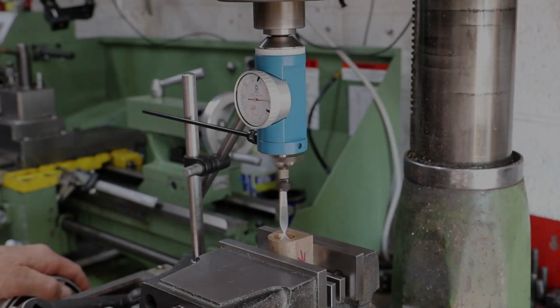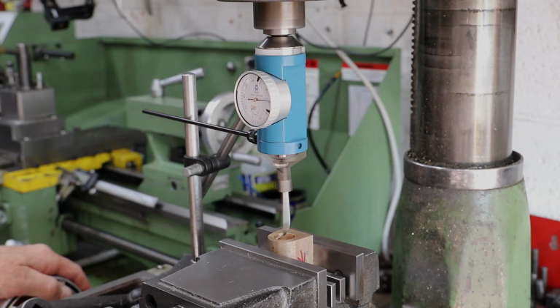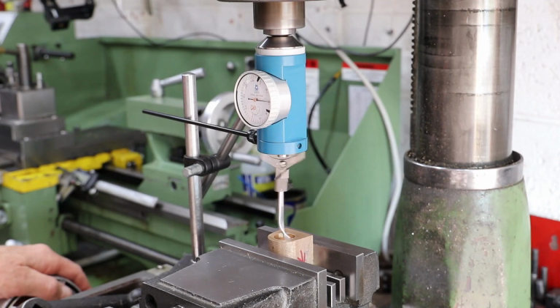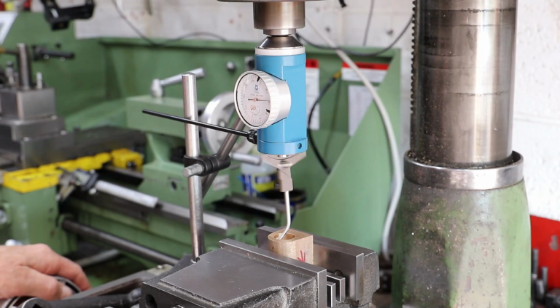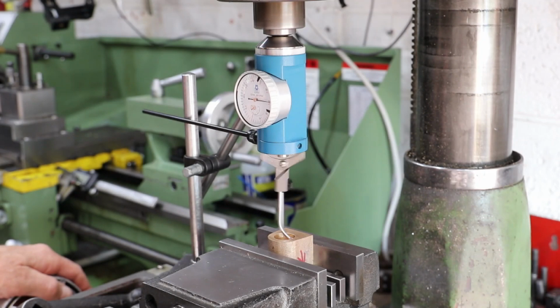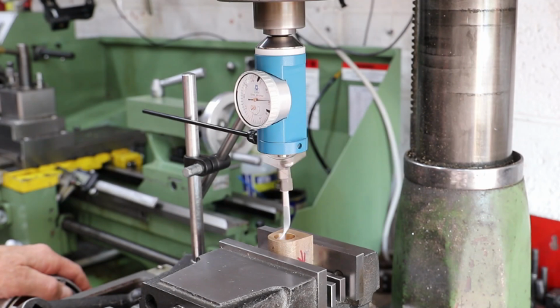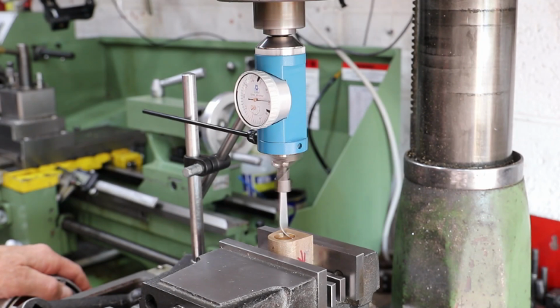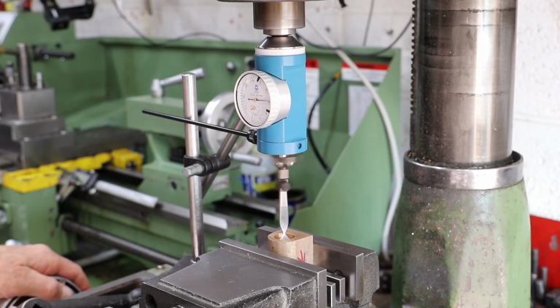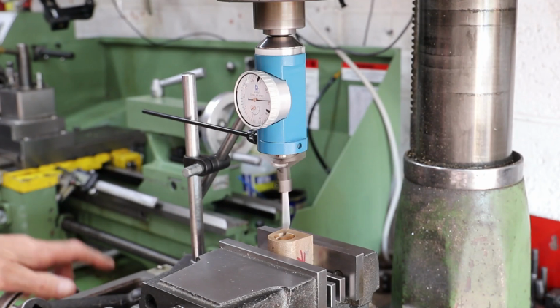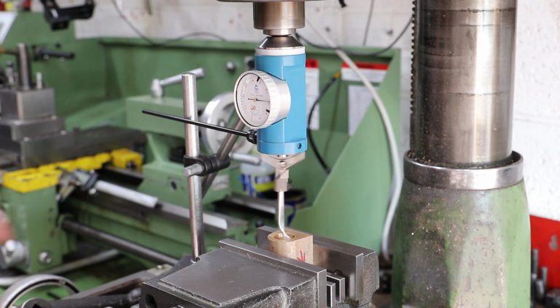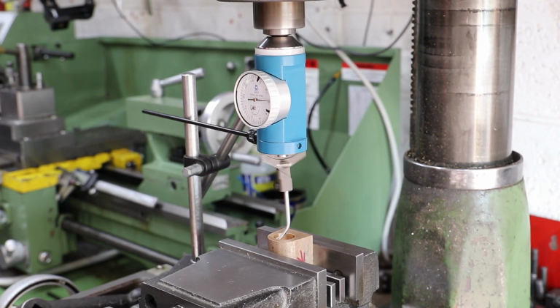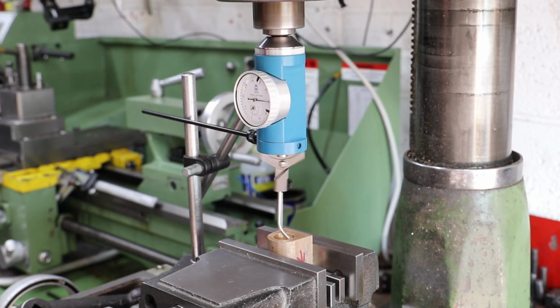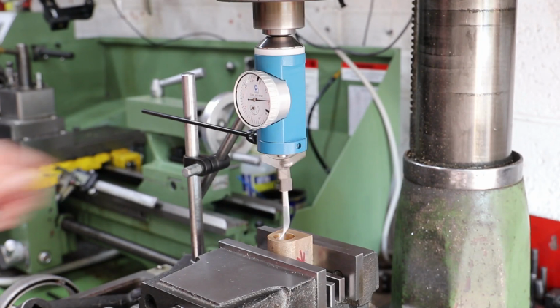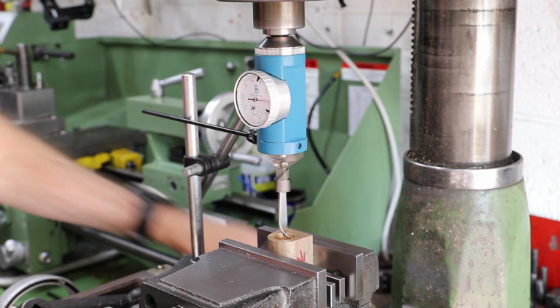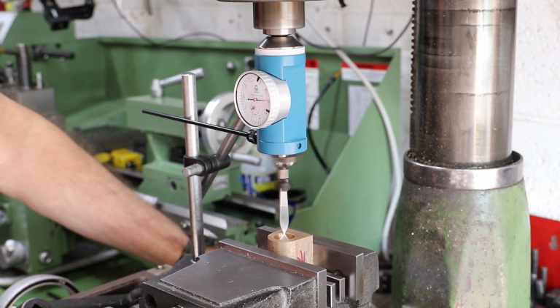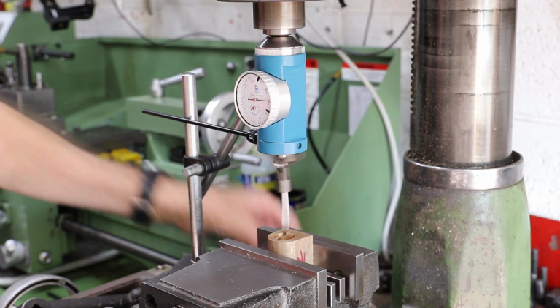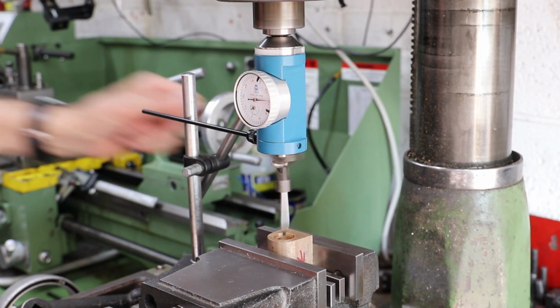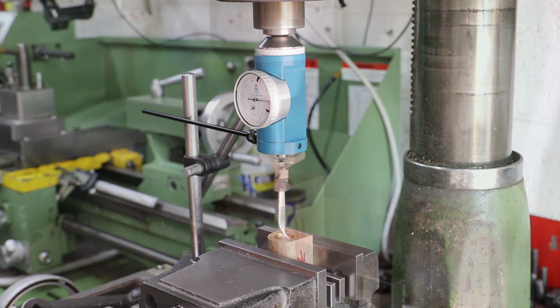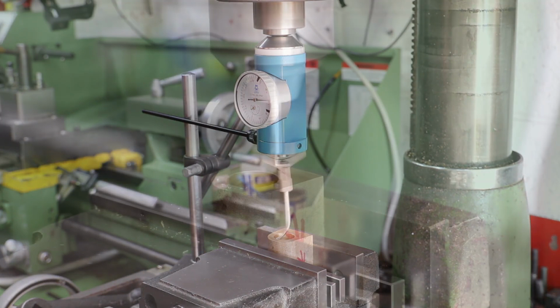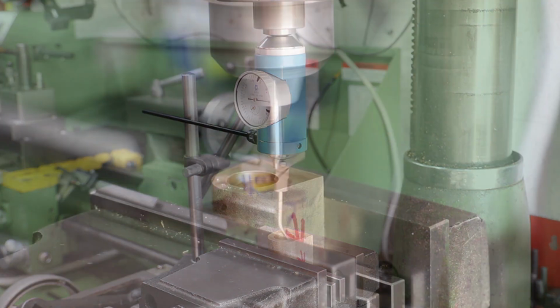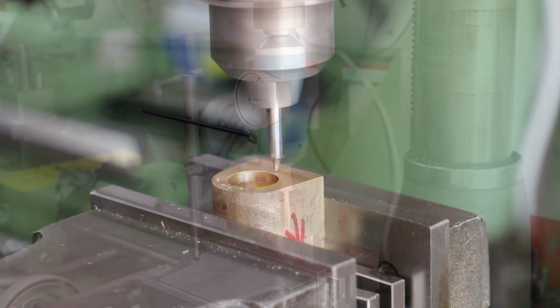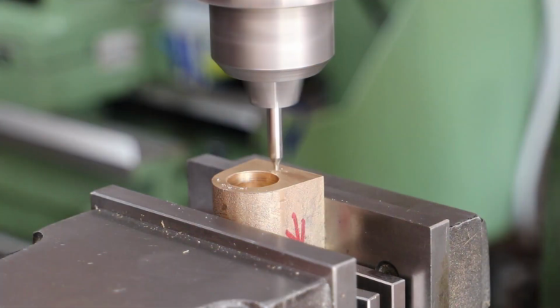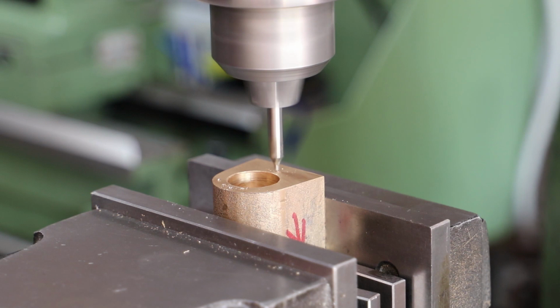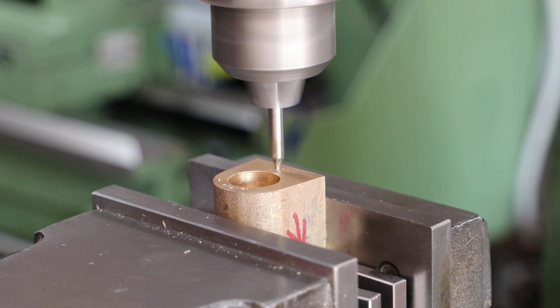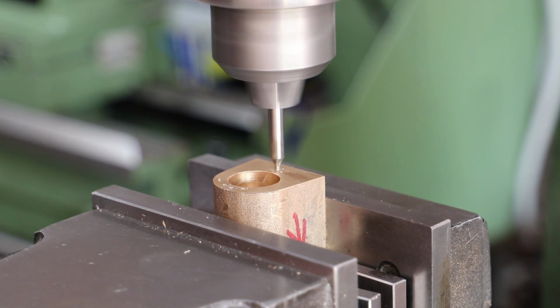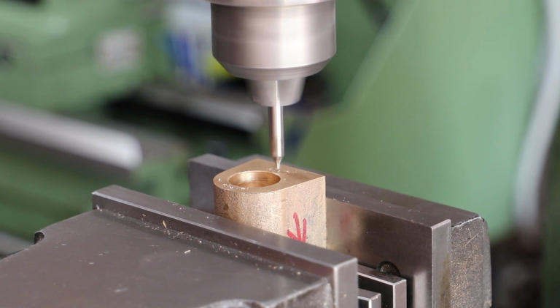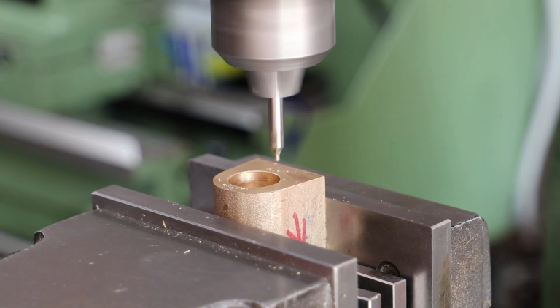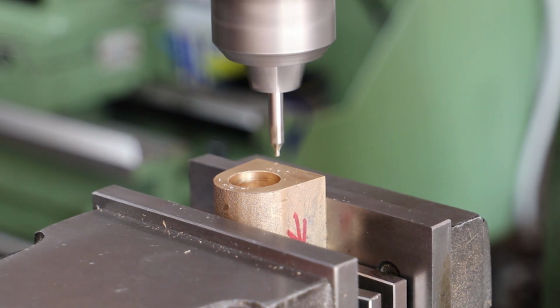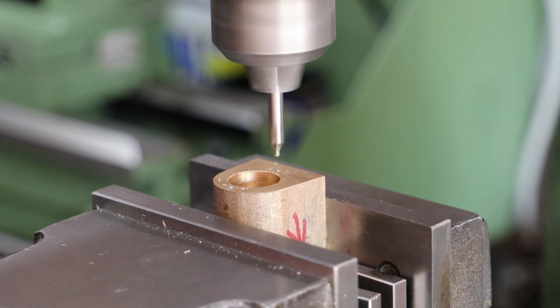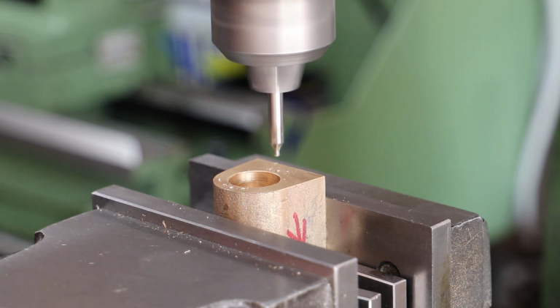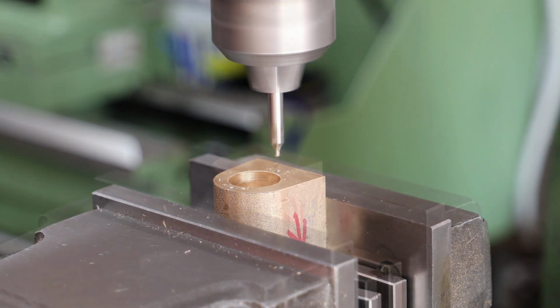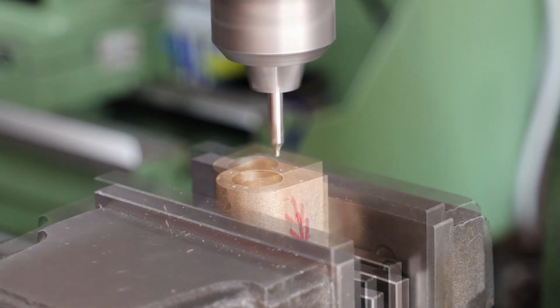Because the cylinder is single acting — and by that I mean it only operates under pressure in one direction — only one cover is required.